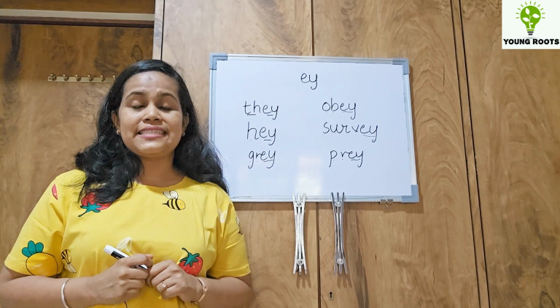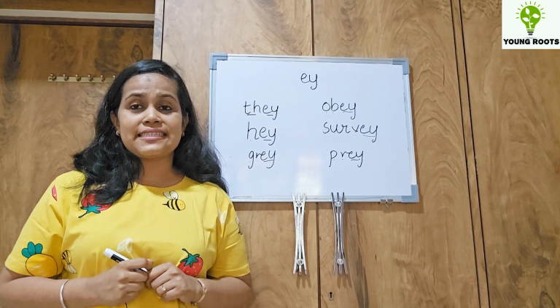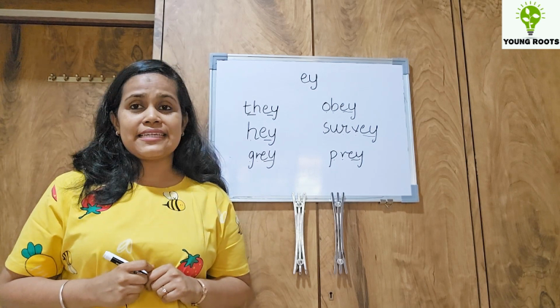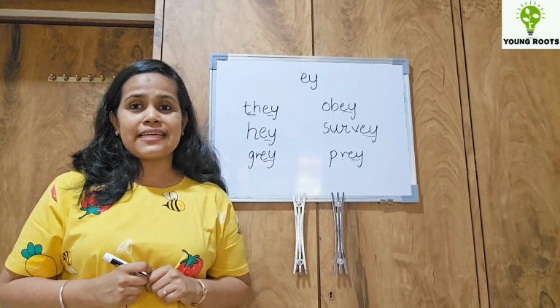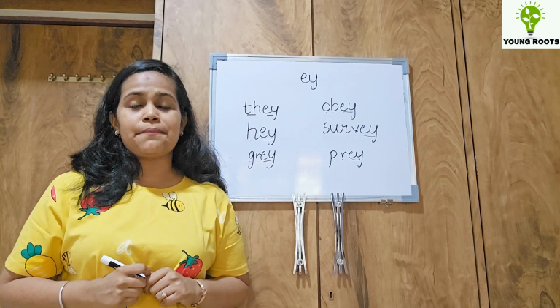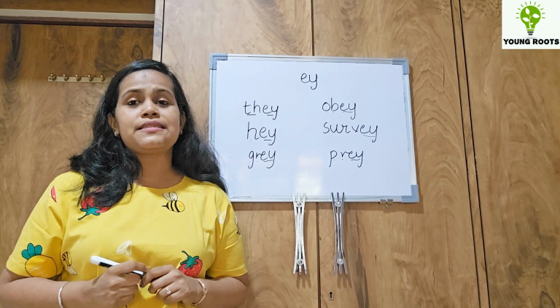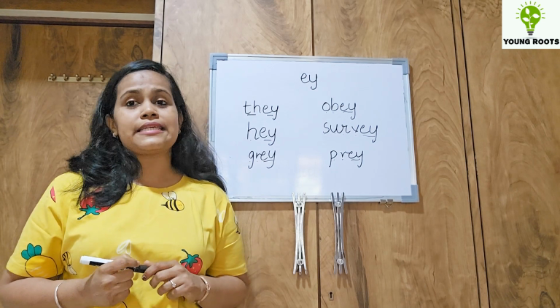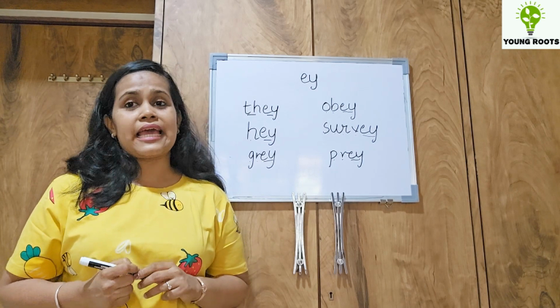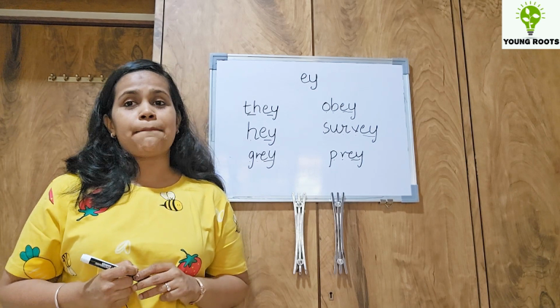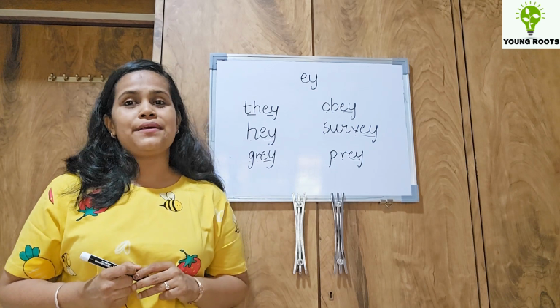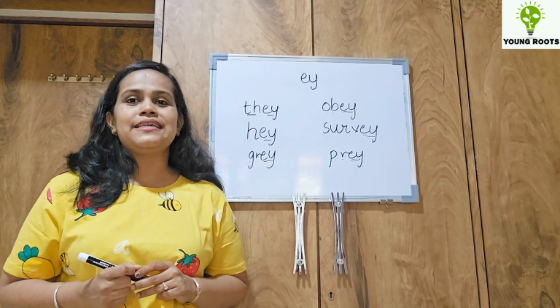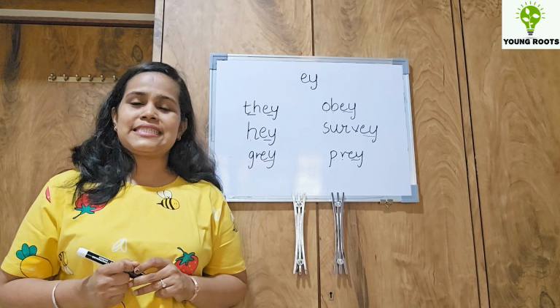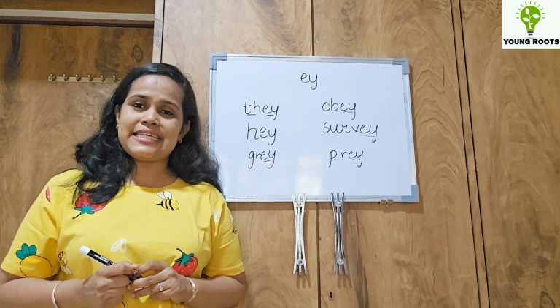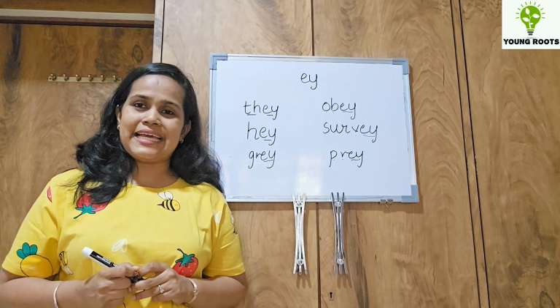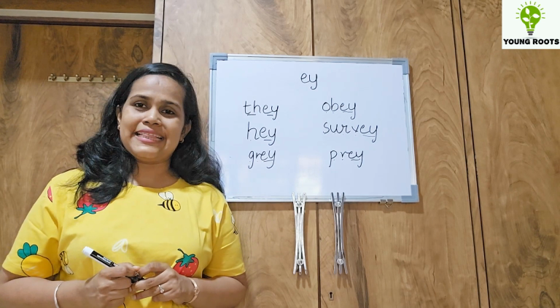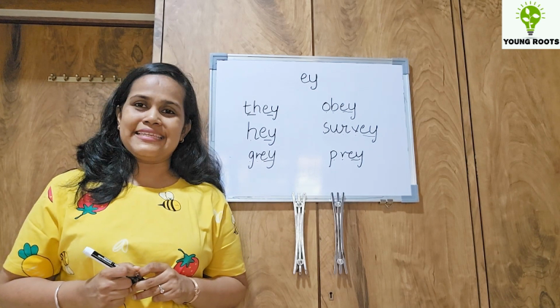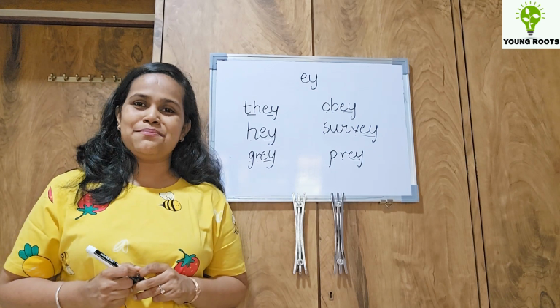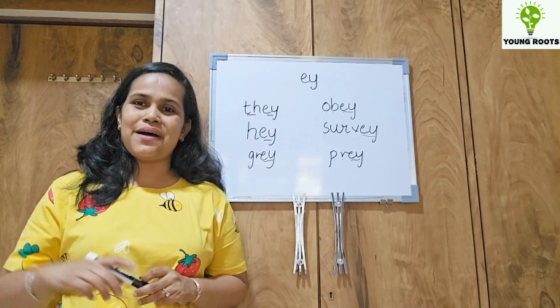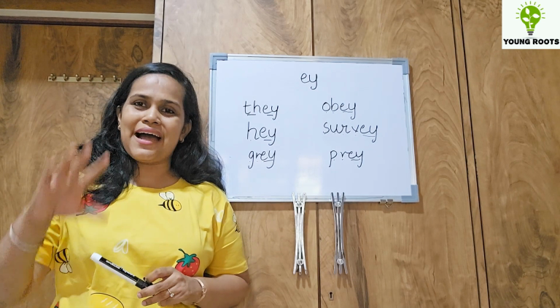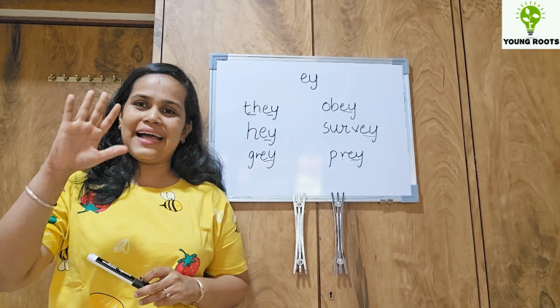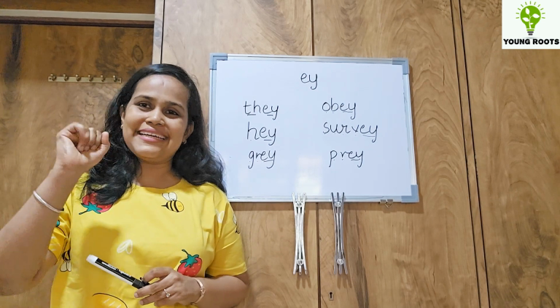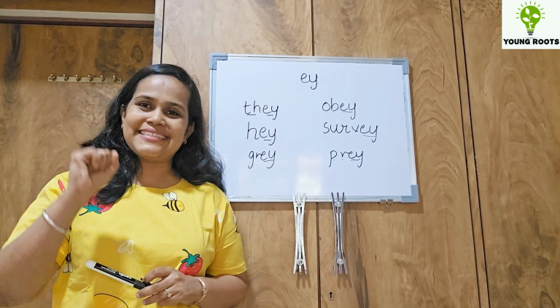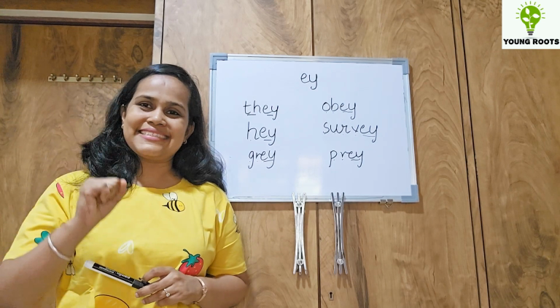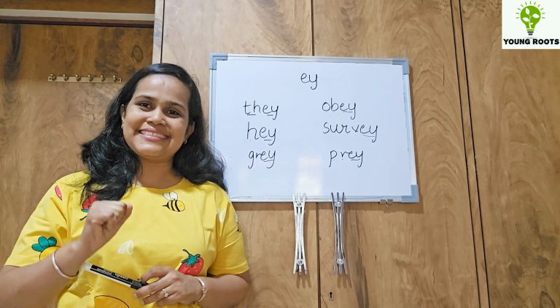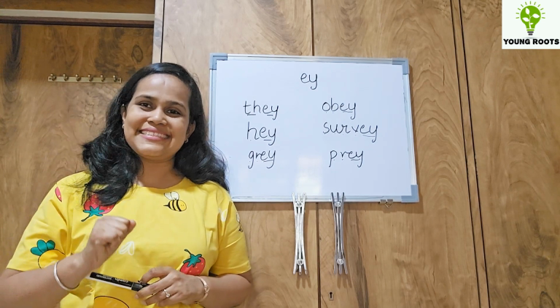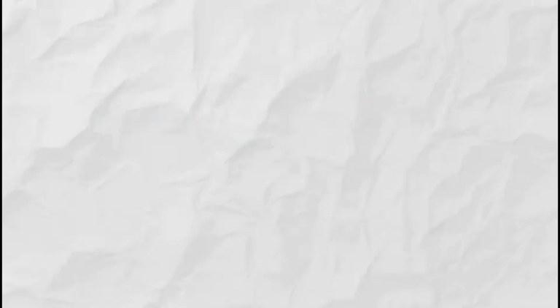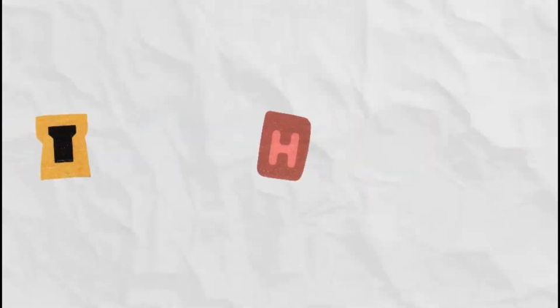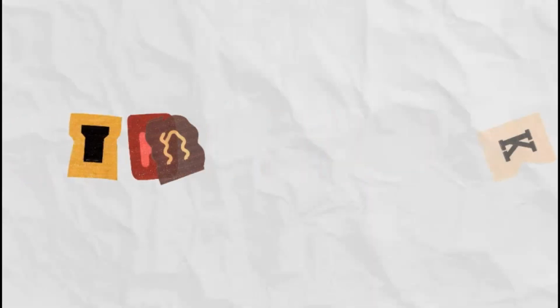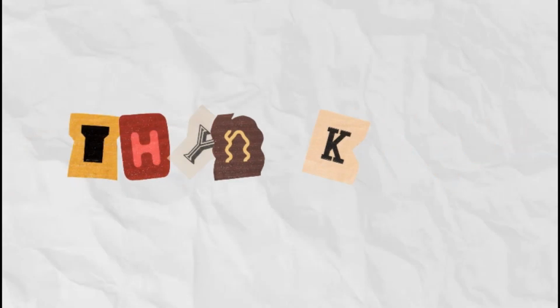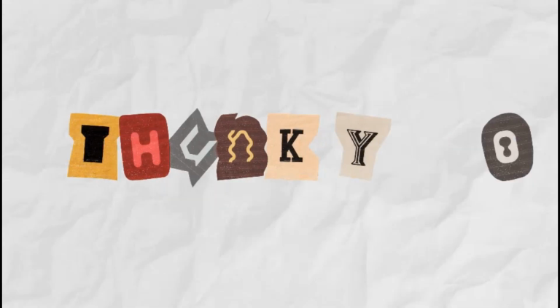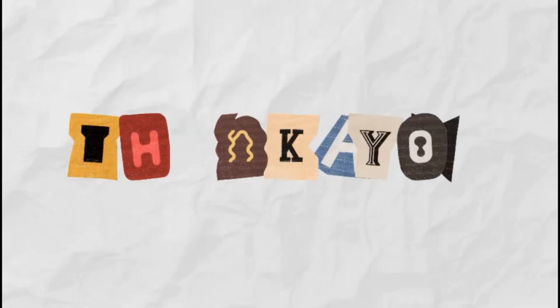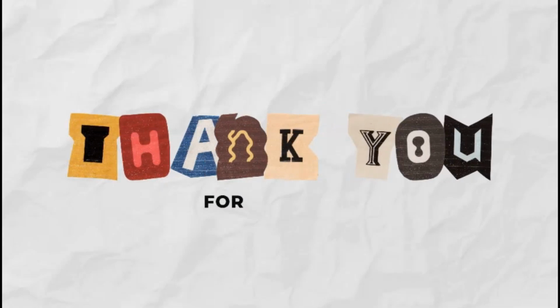Till that time, stay happy, stay healthy. Bye bye.